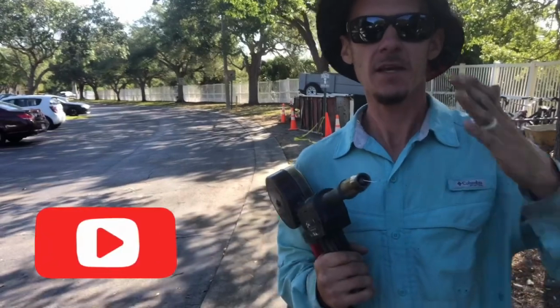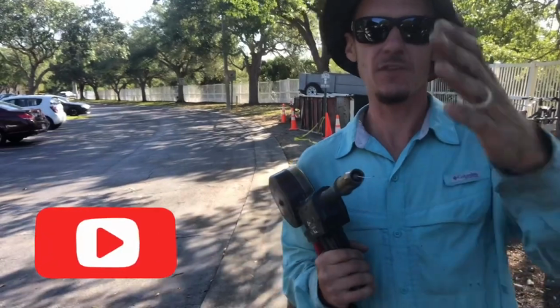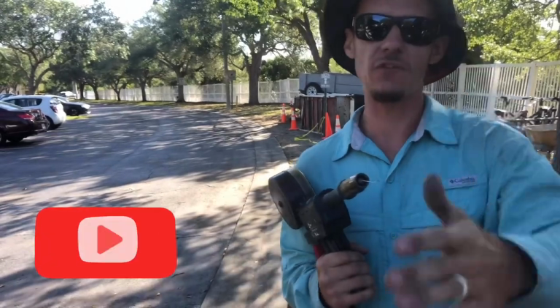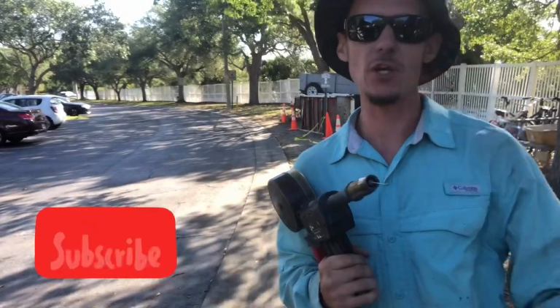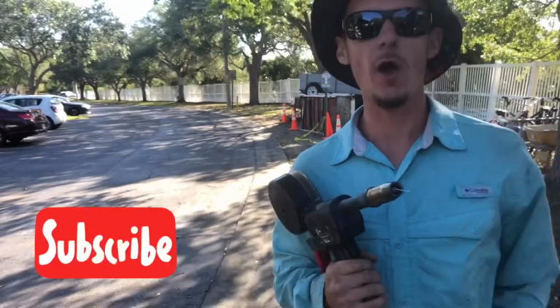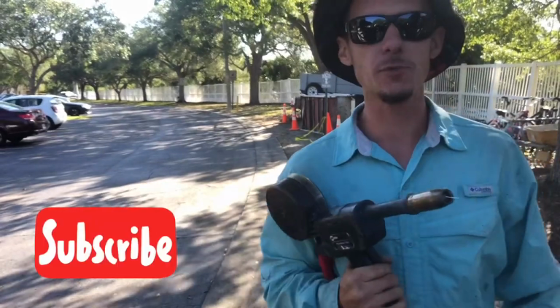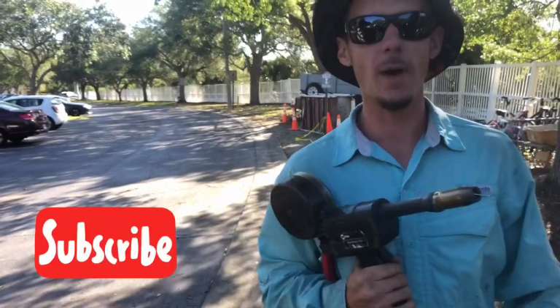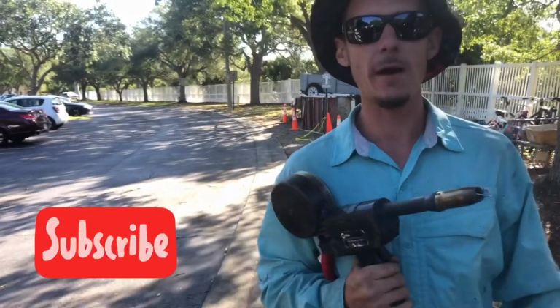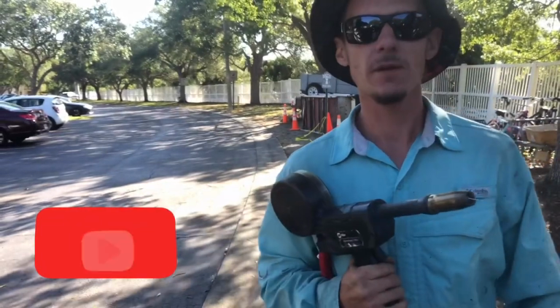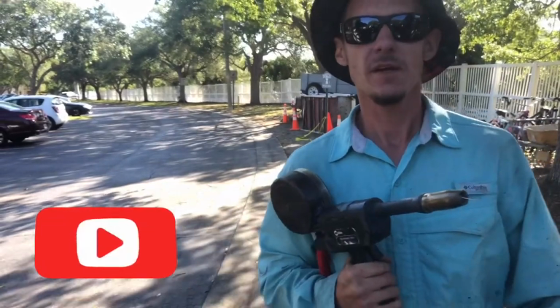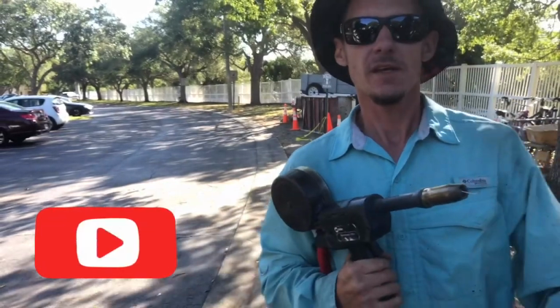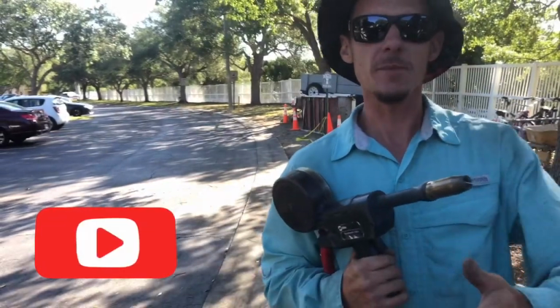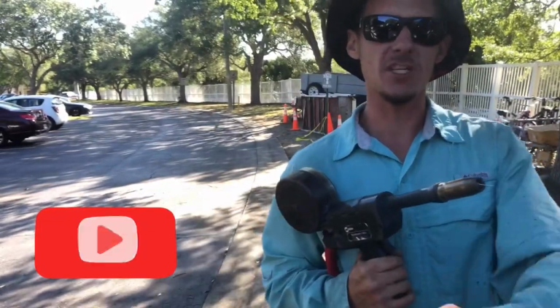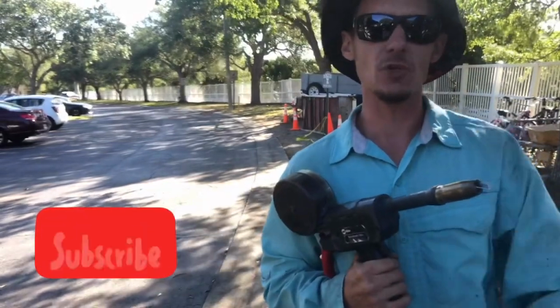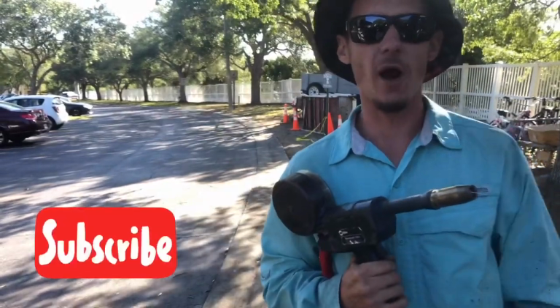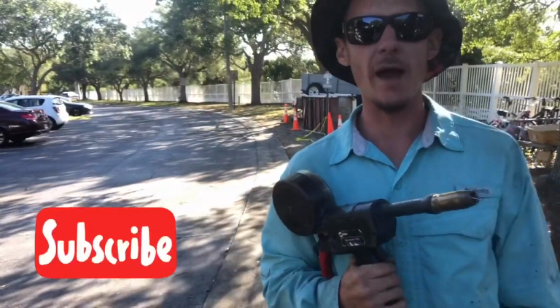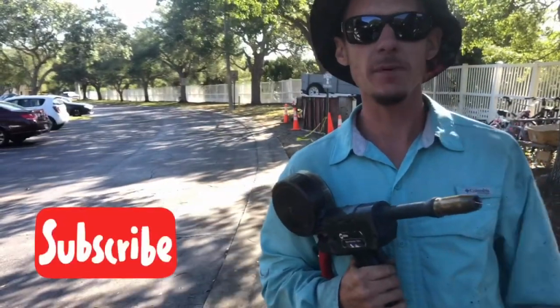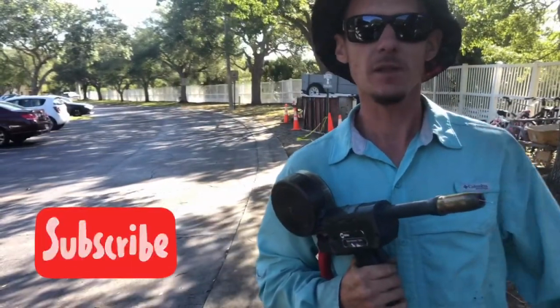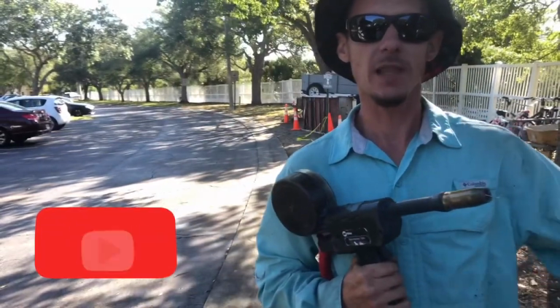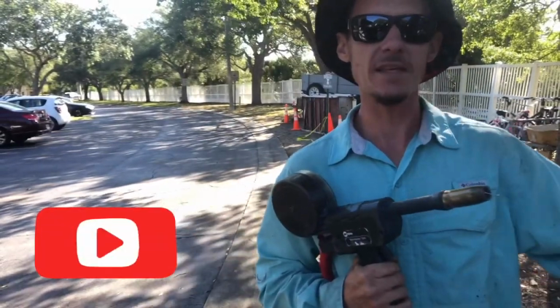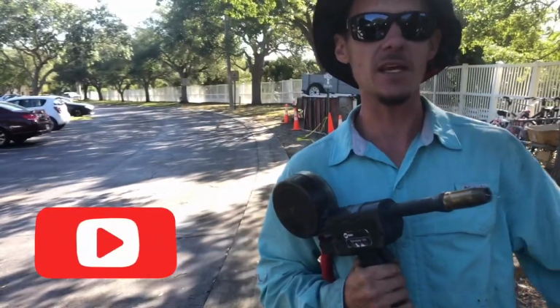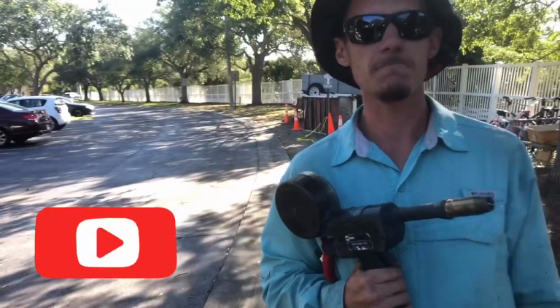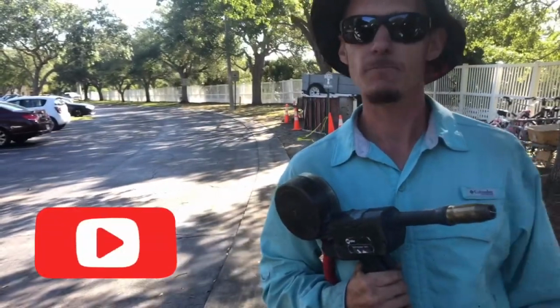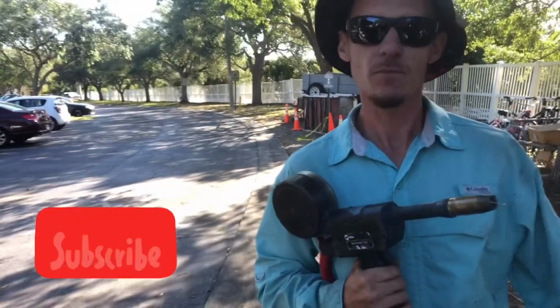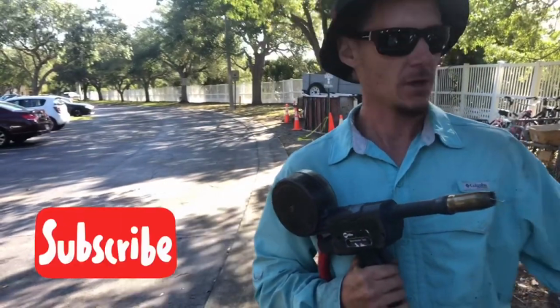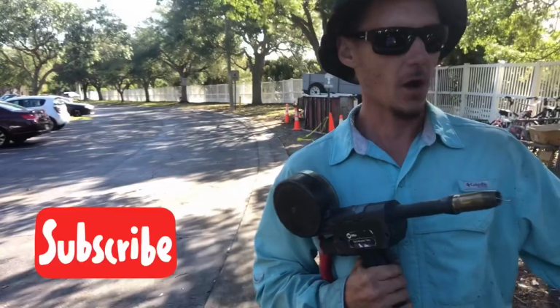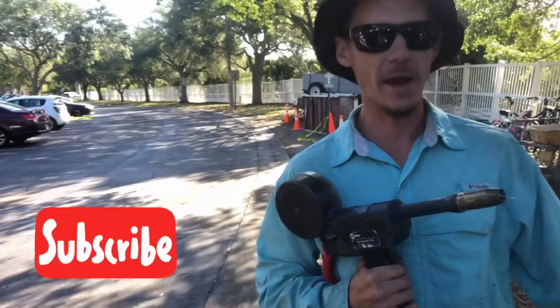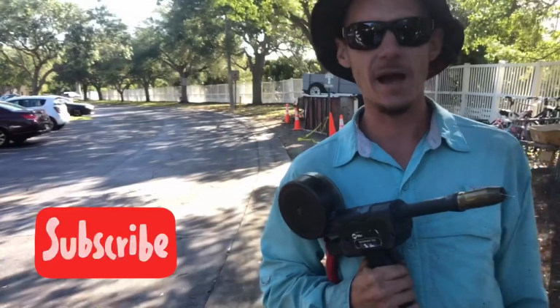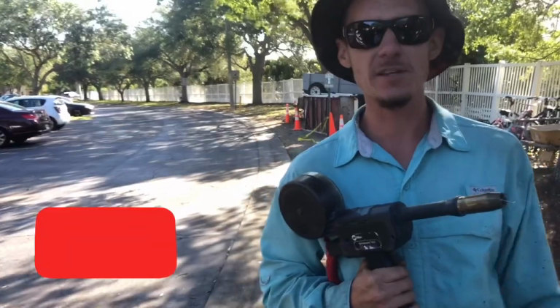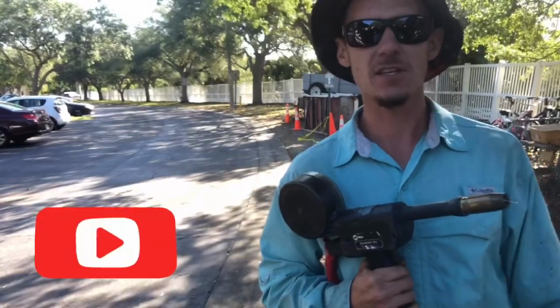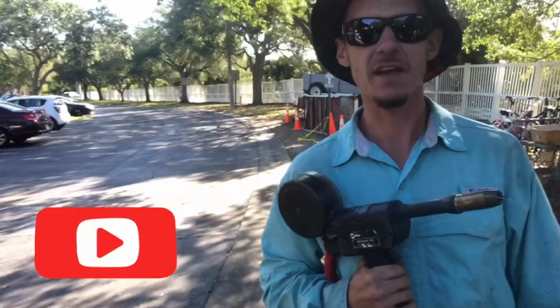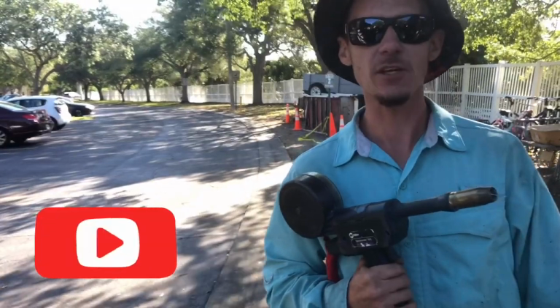Go out there and get welding! I hope you guys have a great day. If this video helped you out, give me a subscribe and like it. Thank you guys.